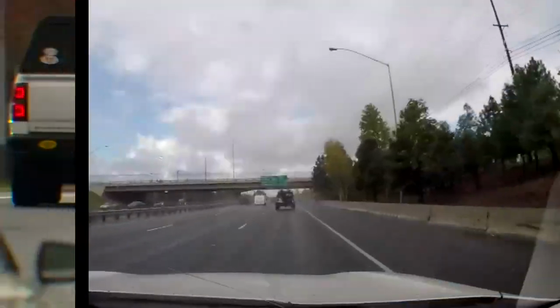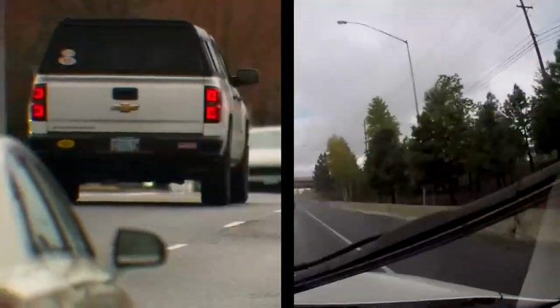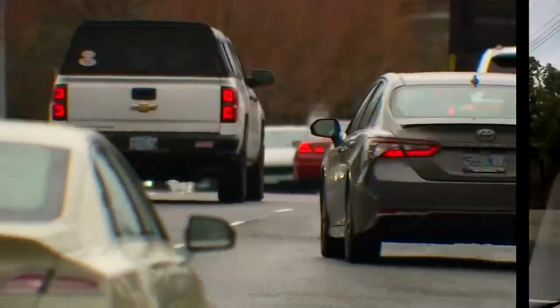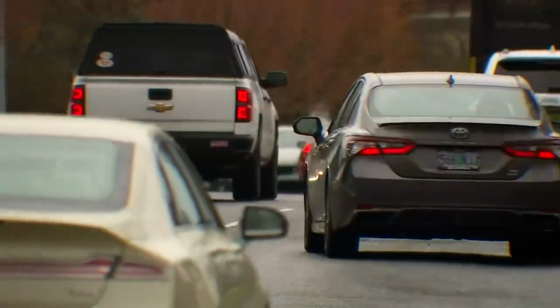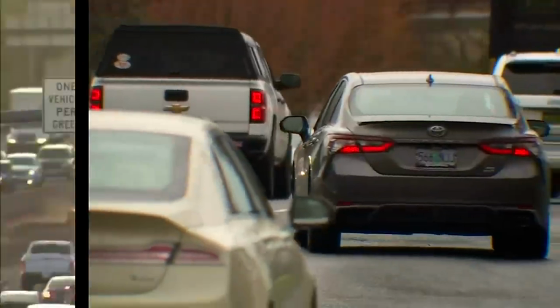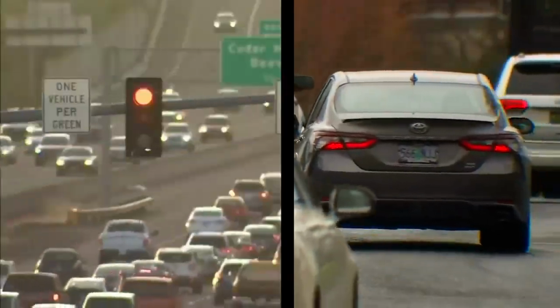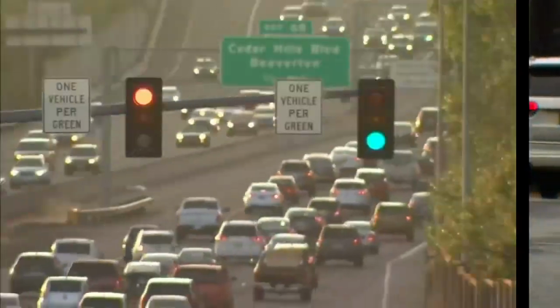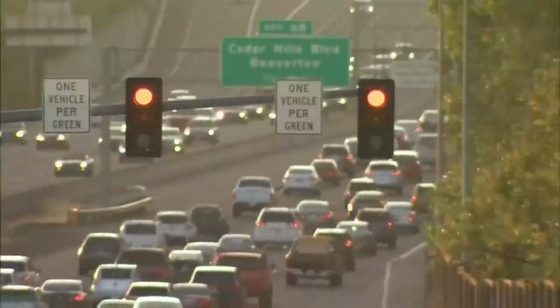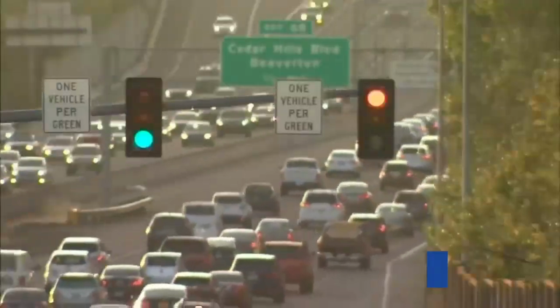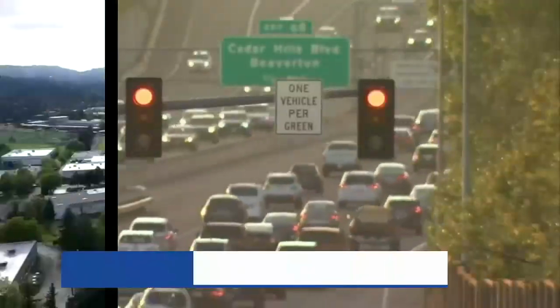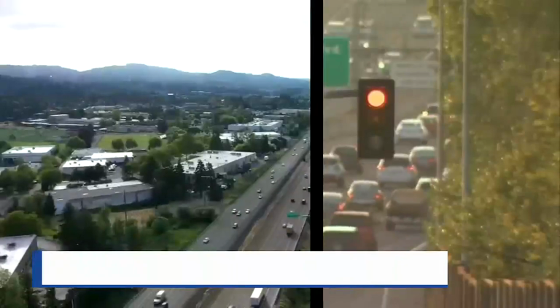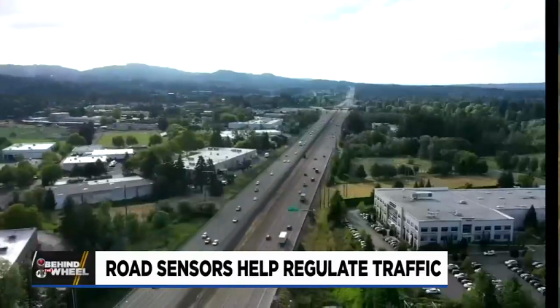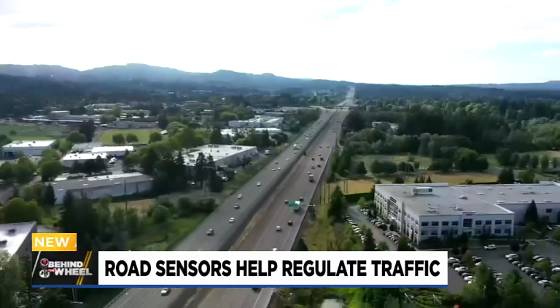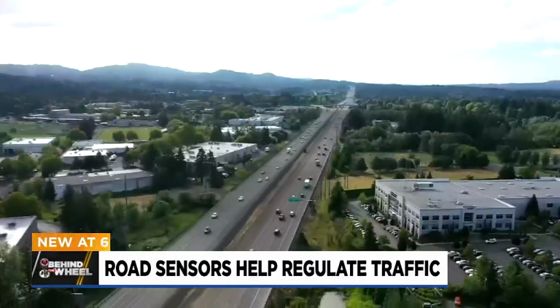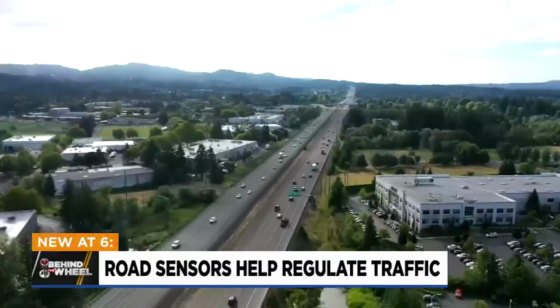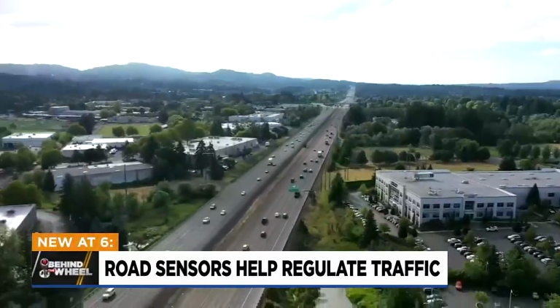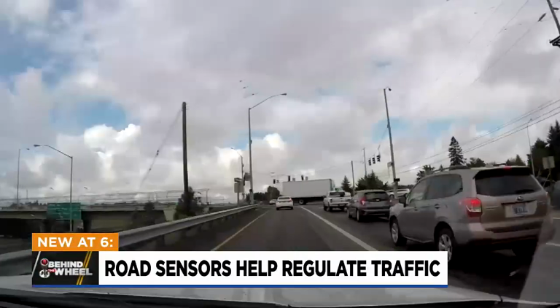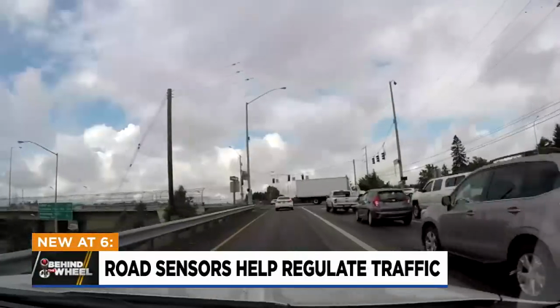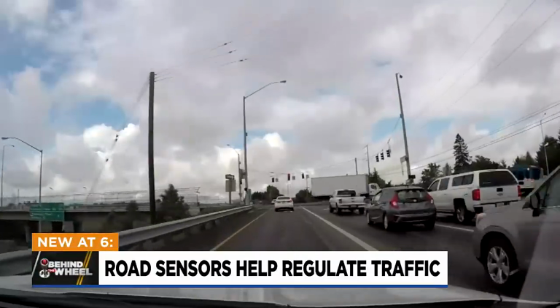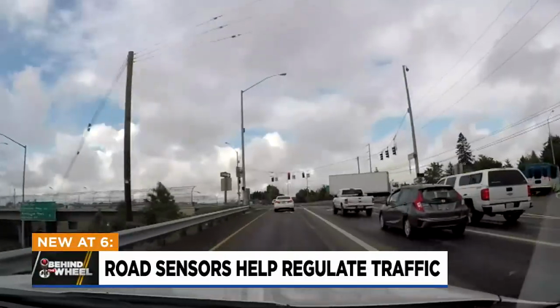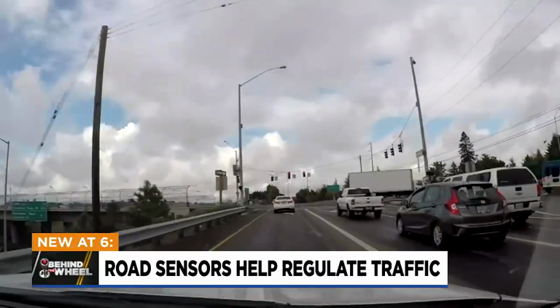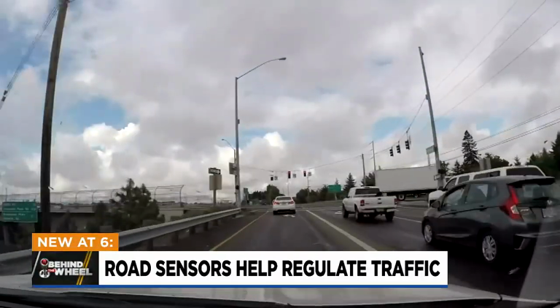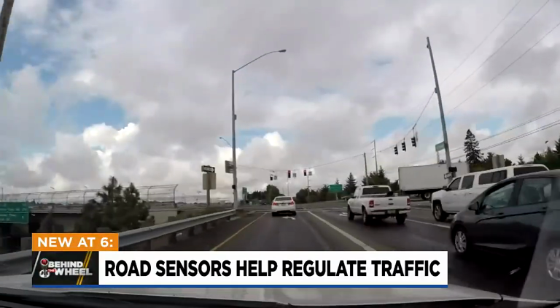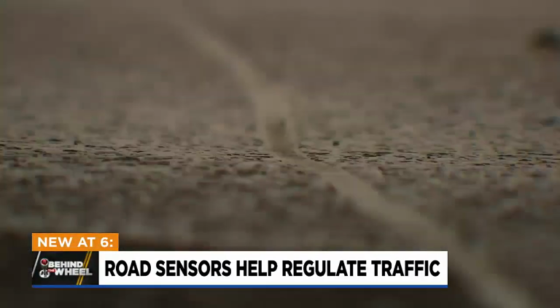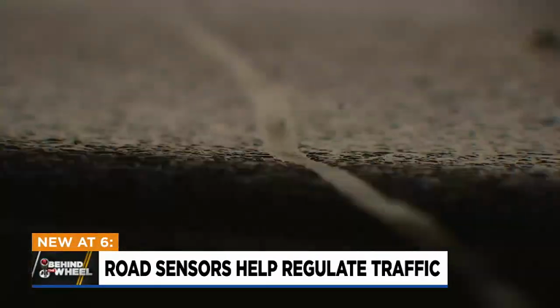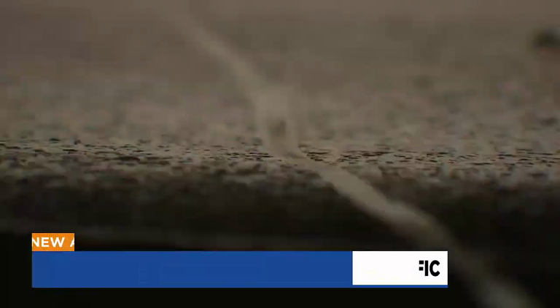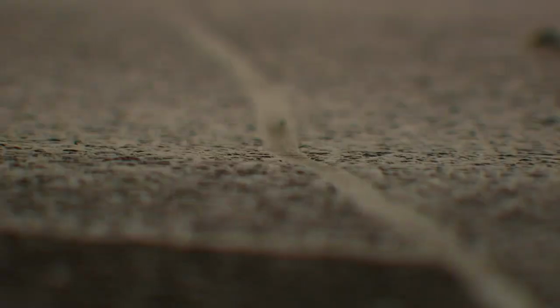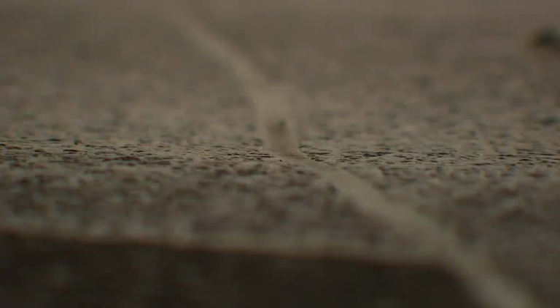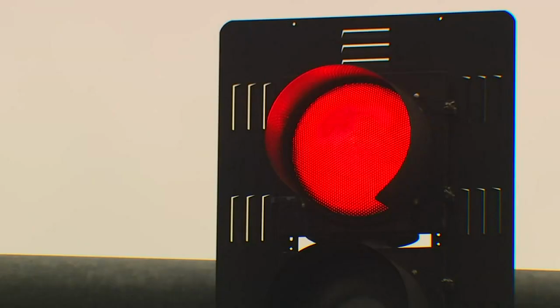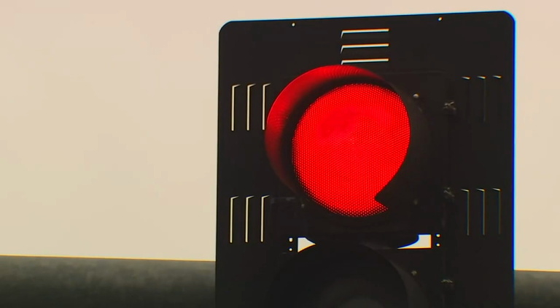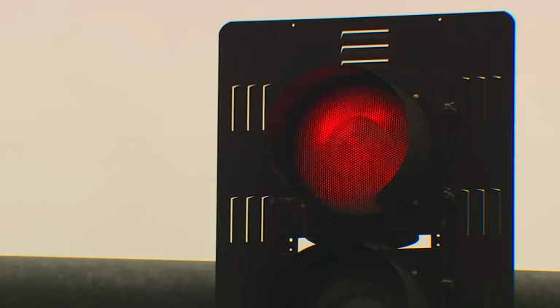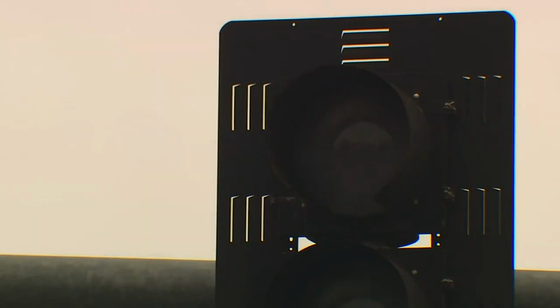Every day, everywhere, every mile. While you're watching the road, the road is watching you.